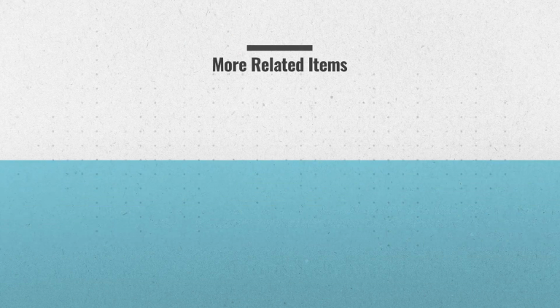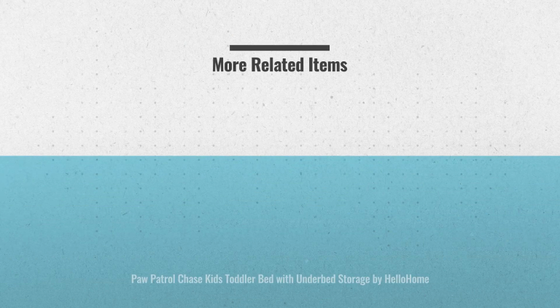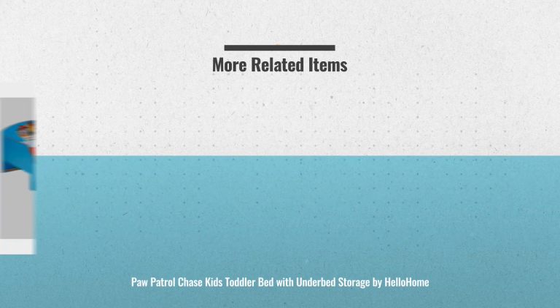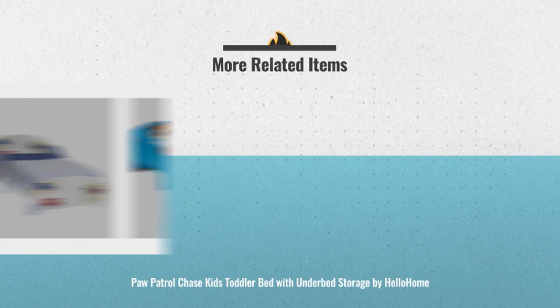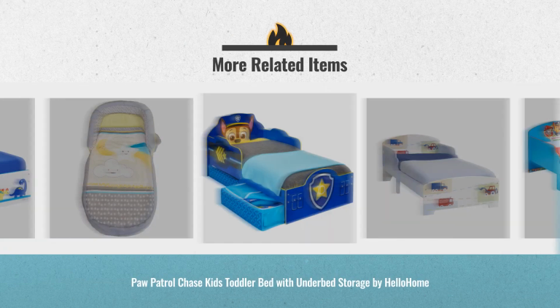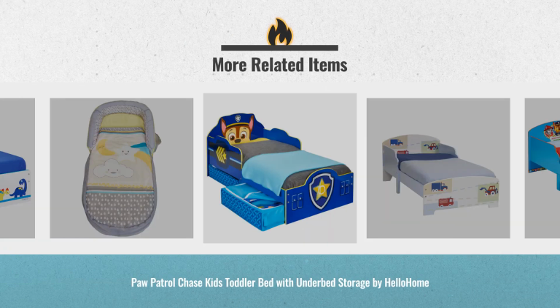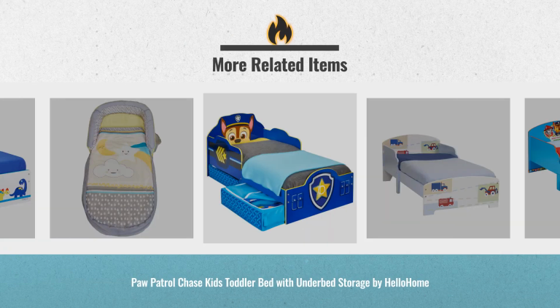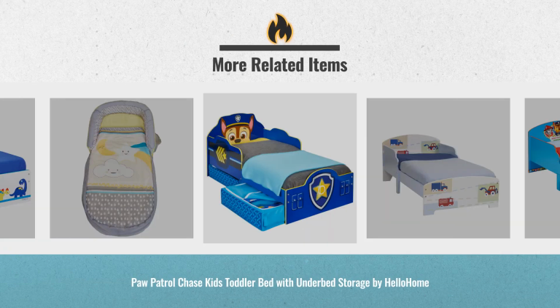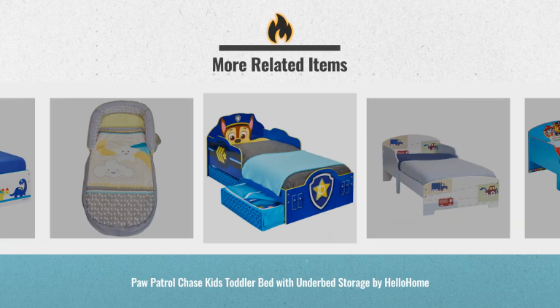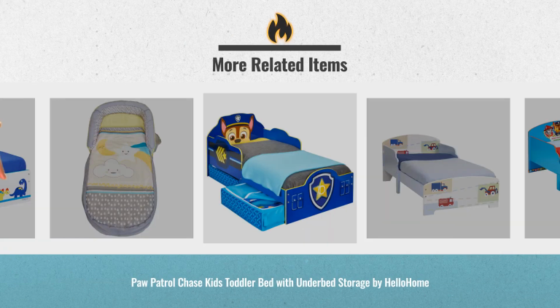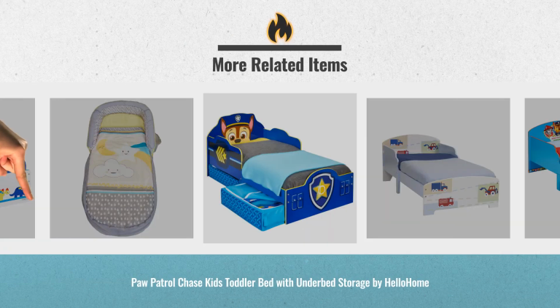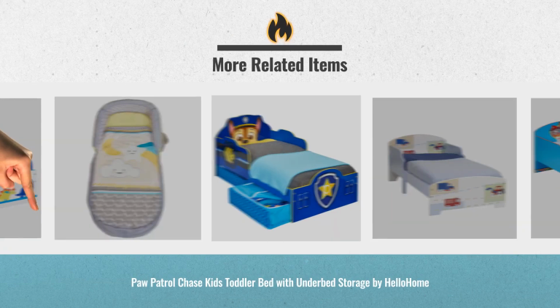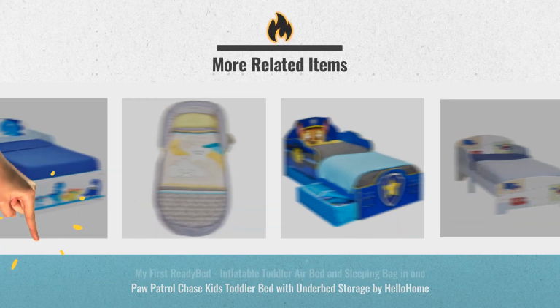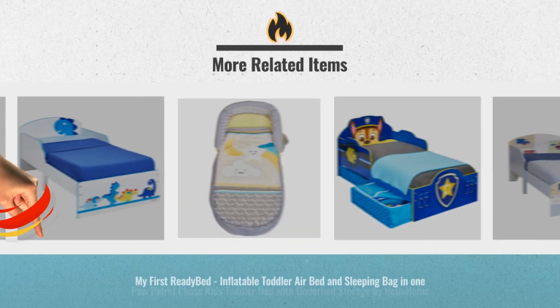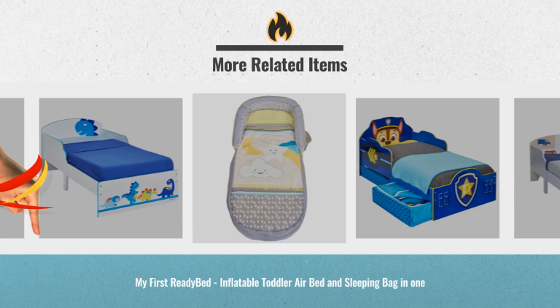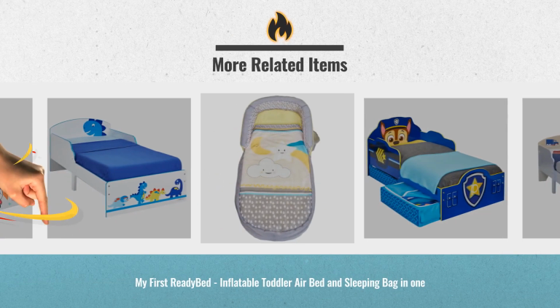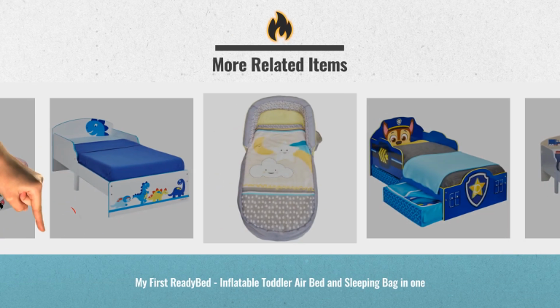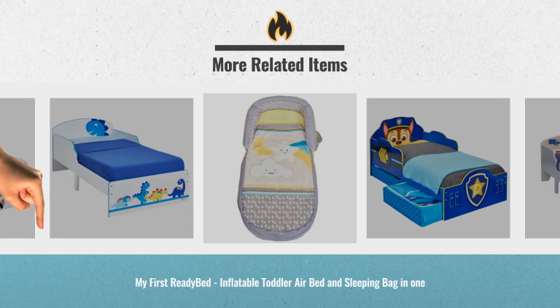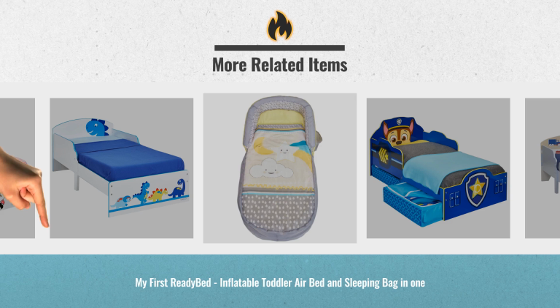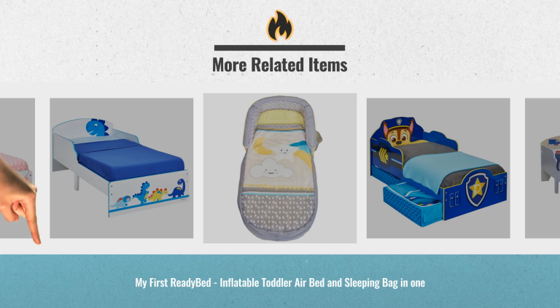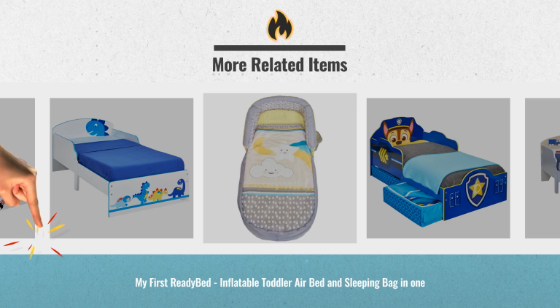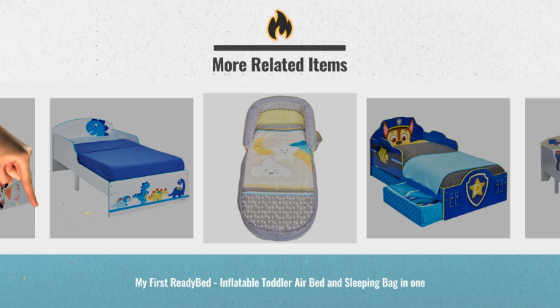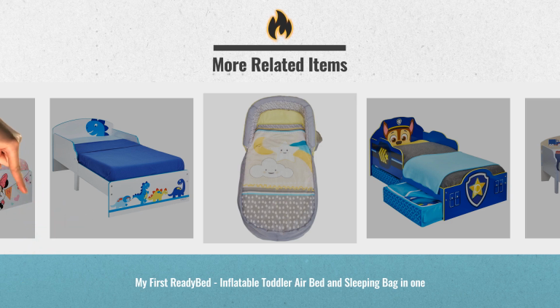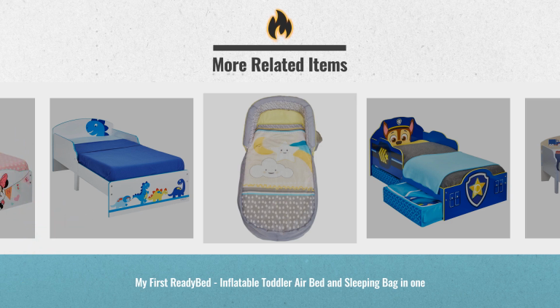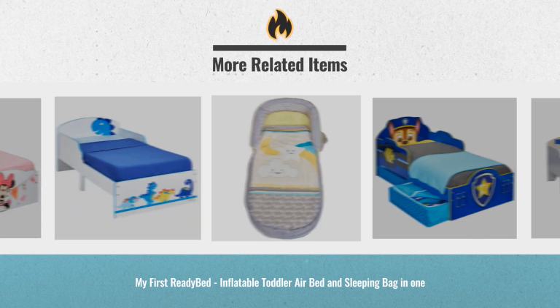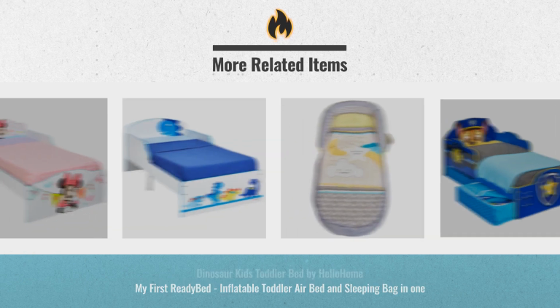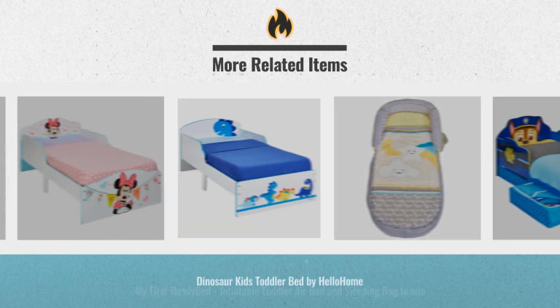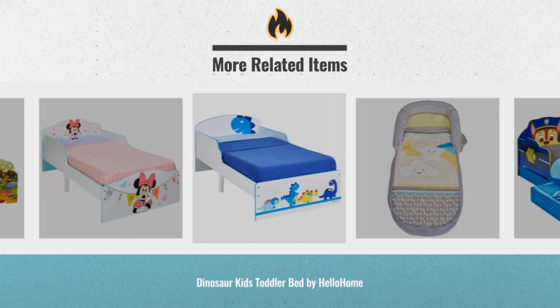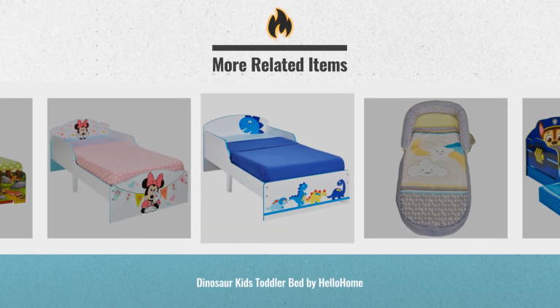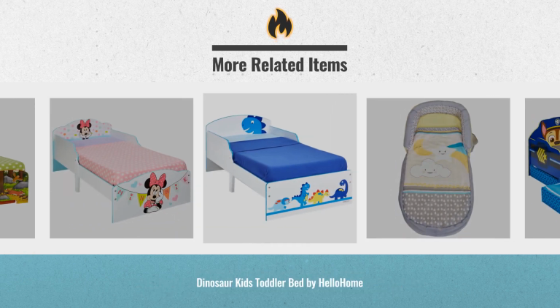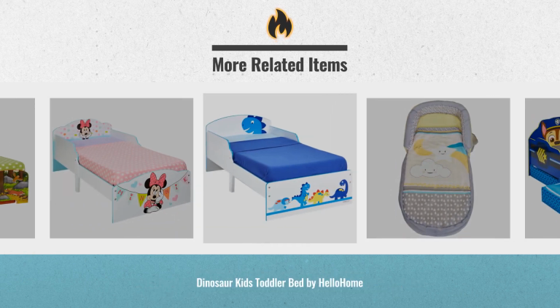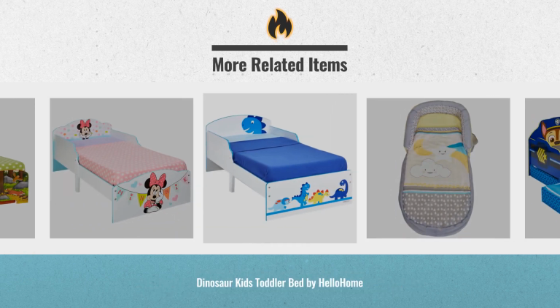UK Black Friday deals are now online. Just click this link below and get real-time prices and deals.